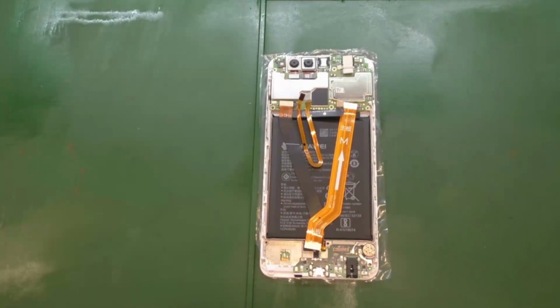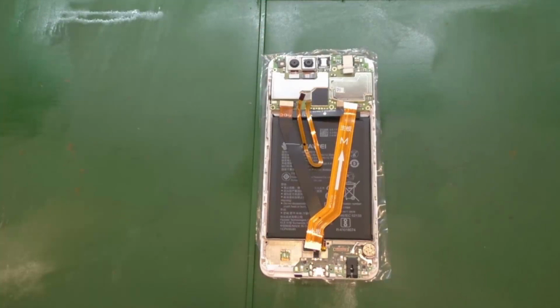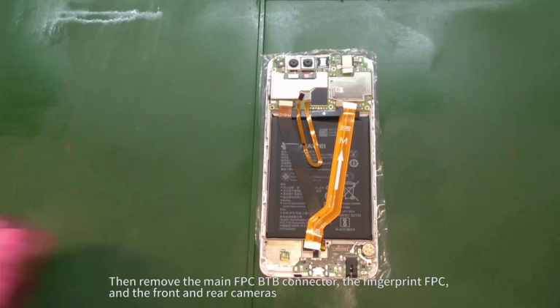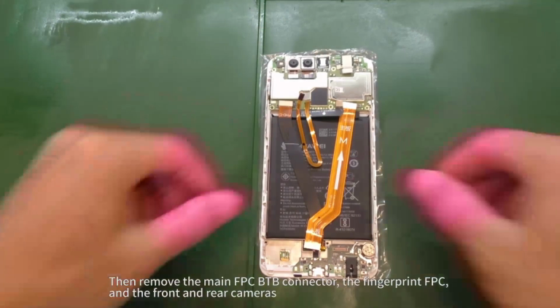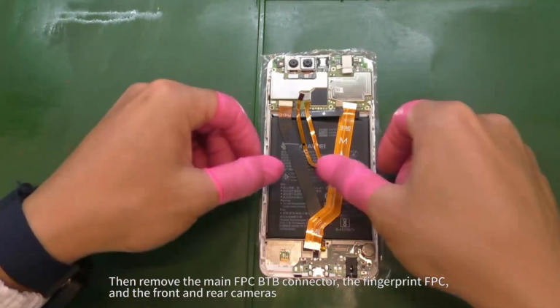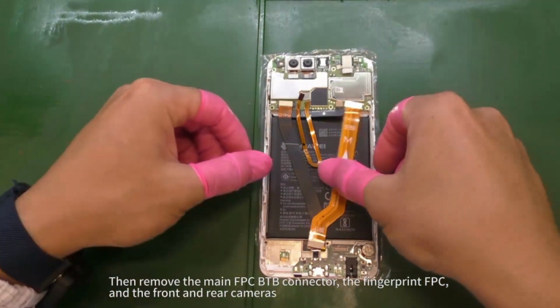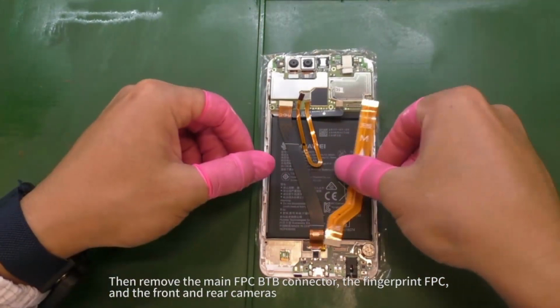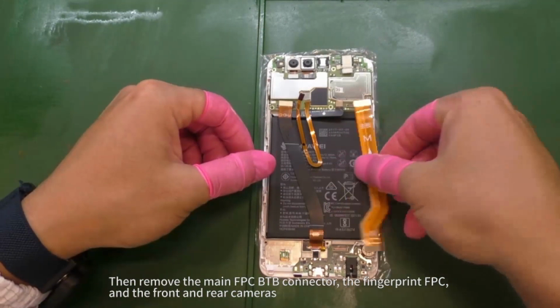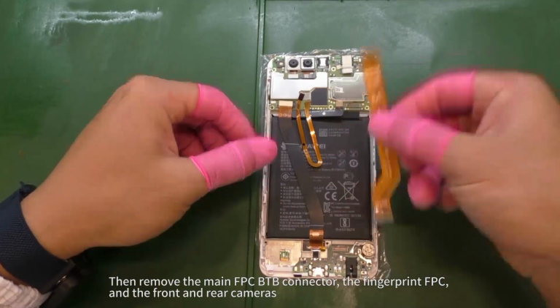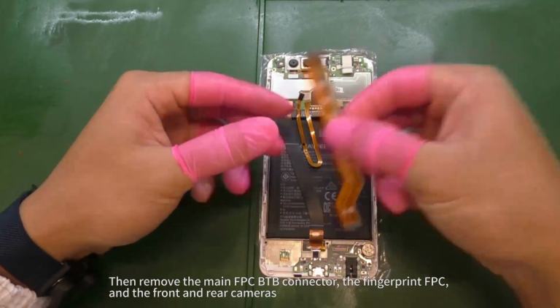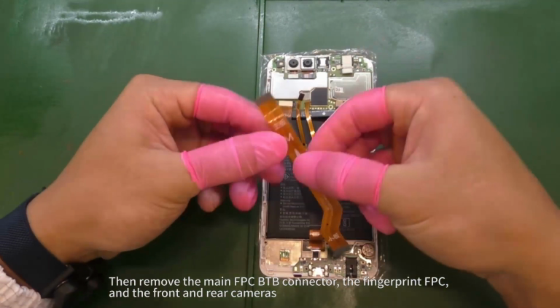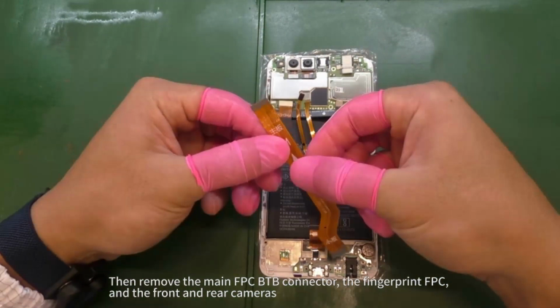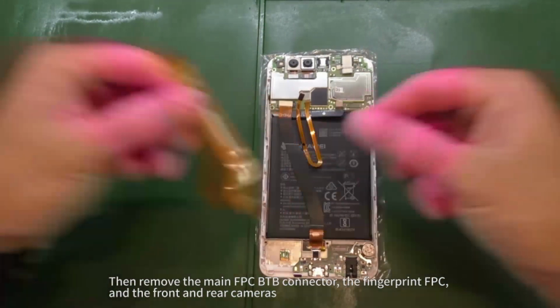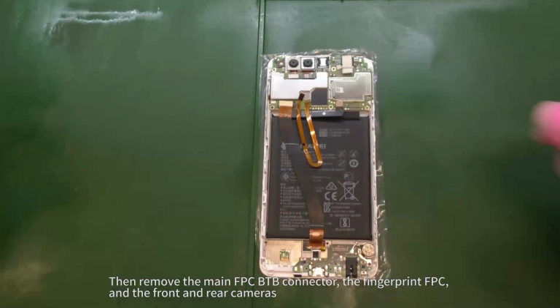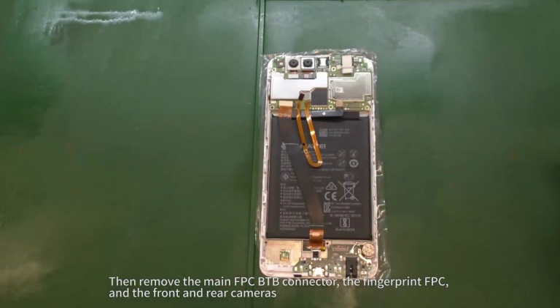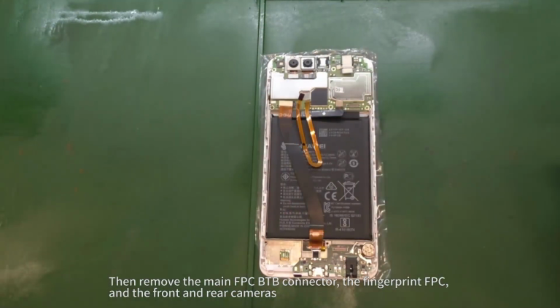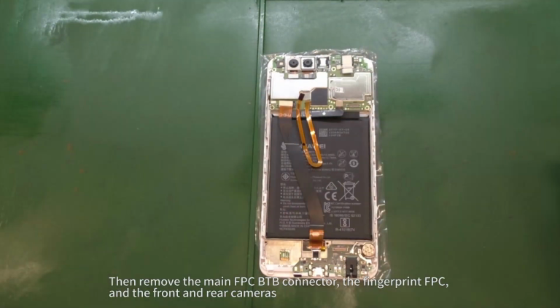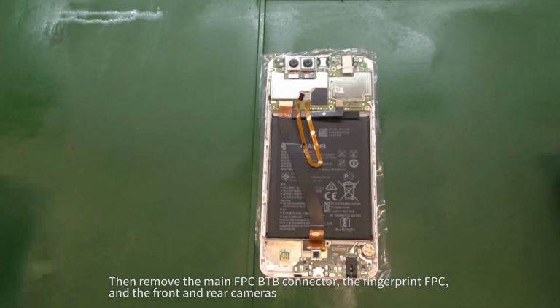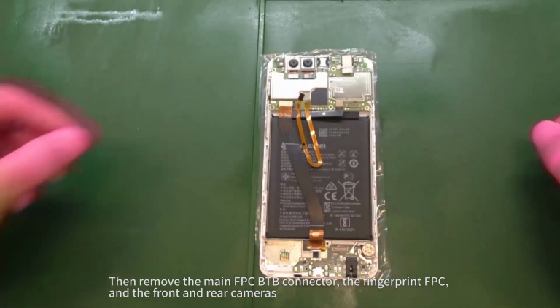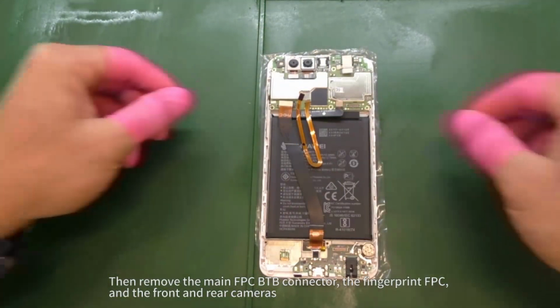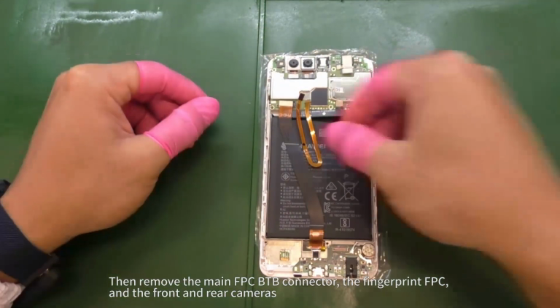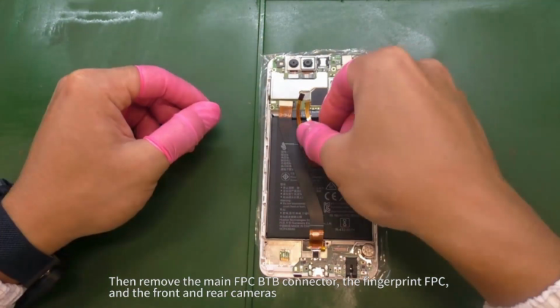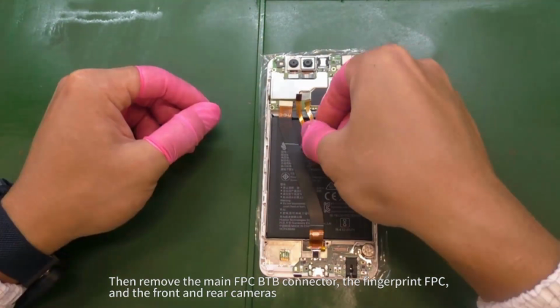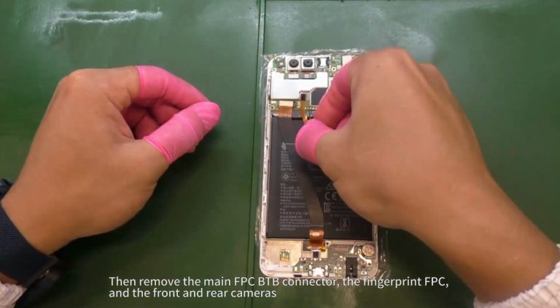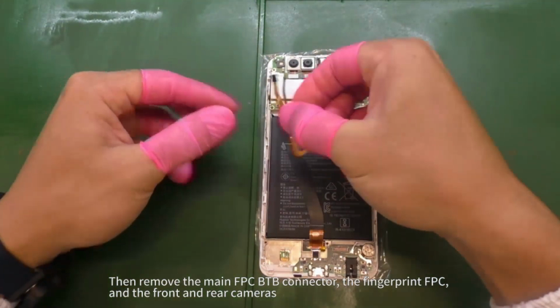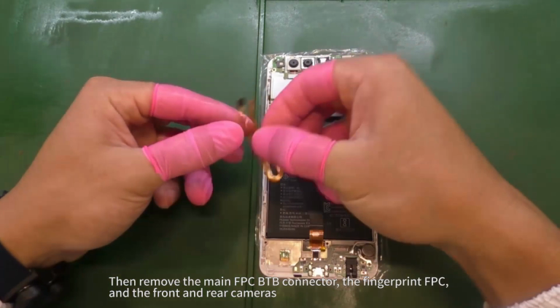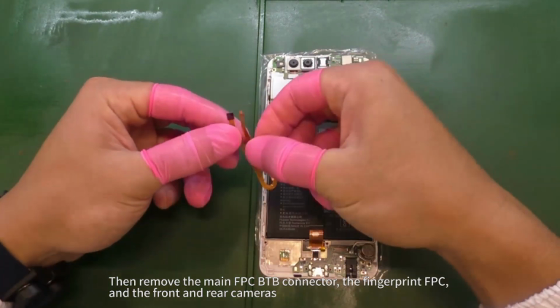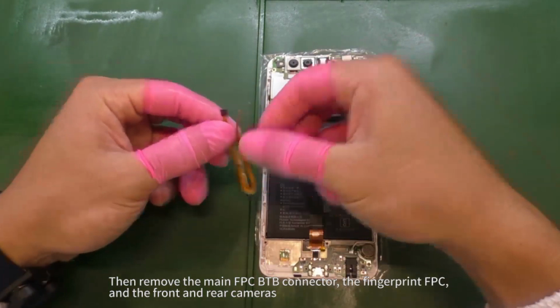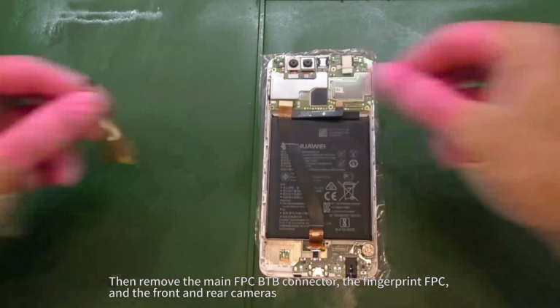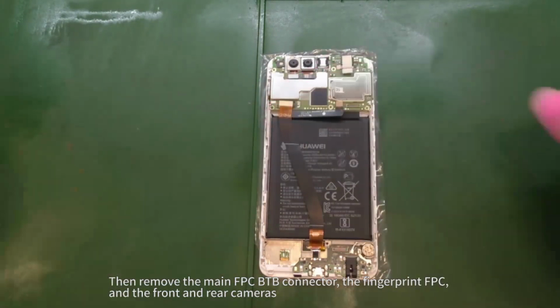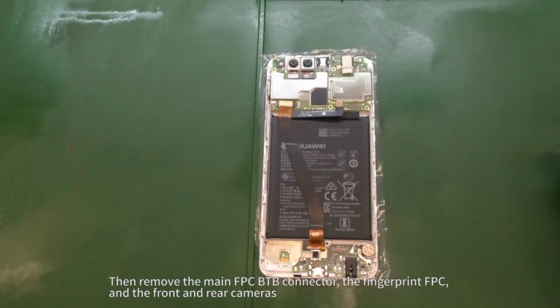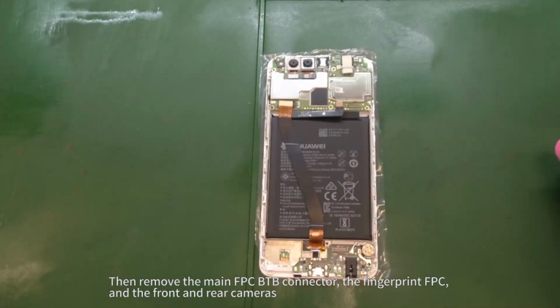Then remove the main FPC B2B connector, the fingerprint FPC, and the front and rear cameras.